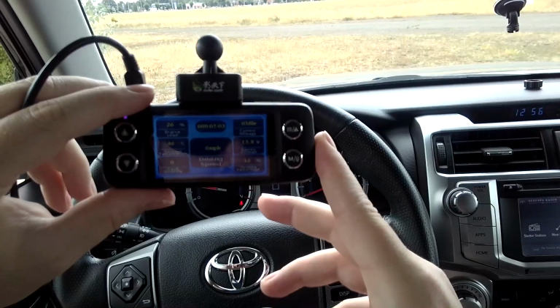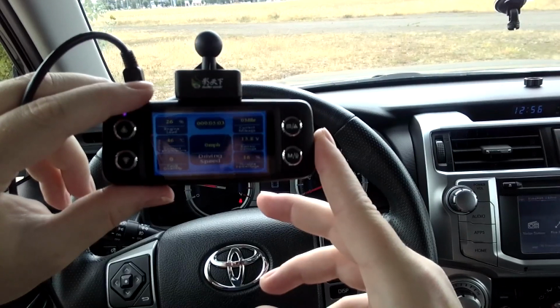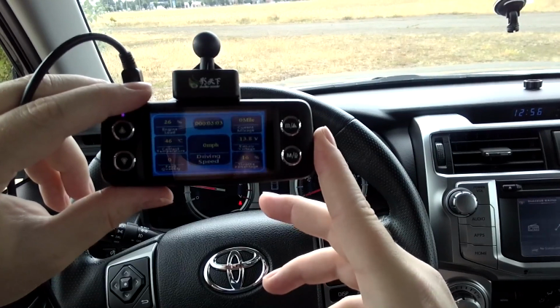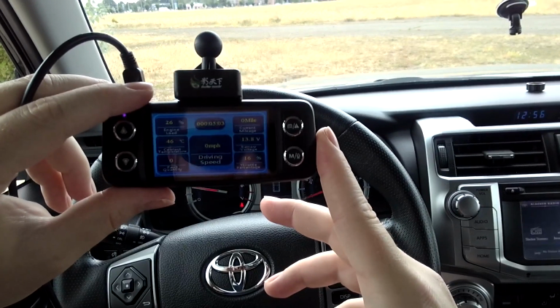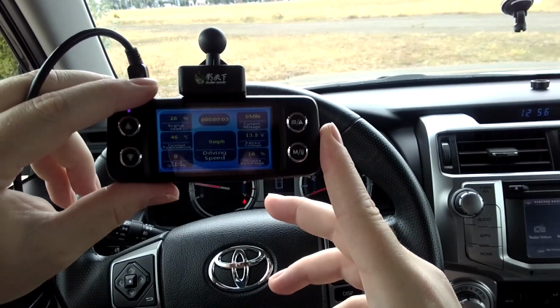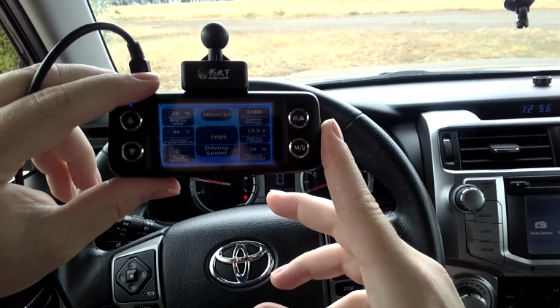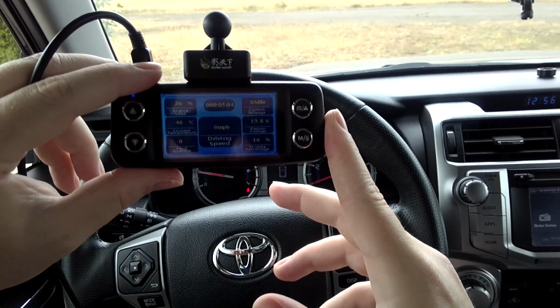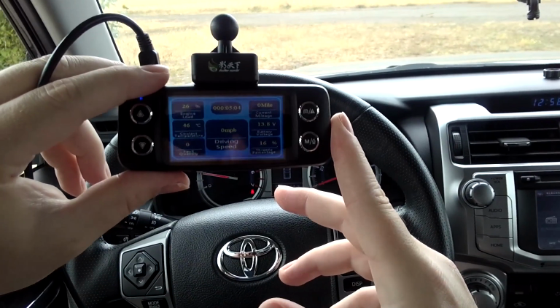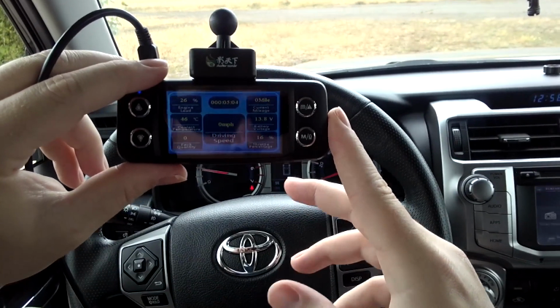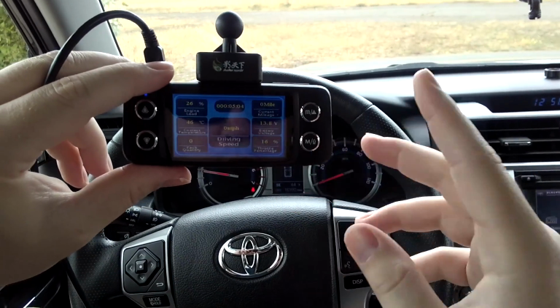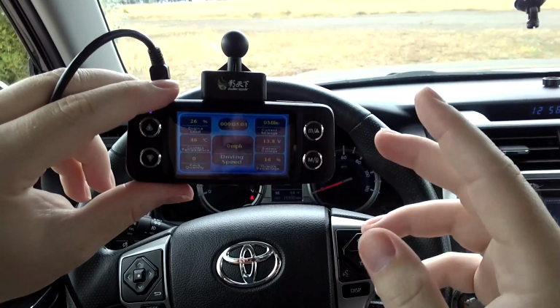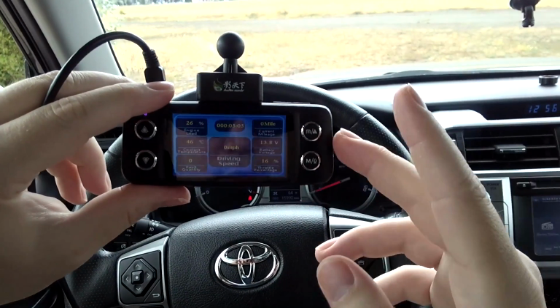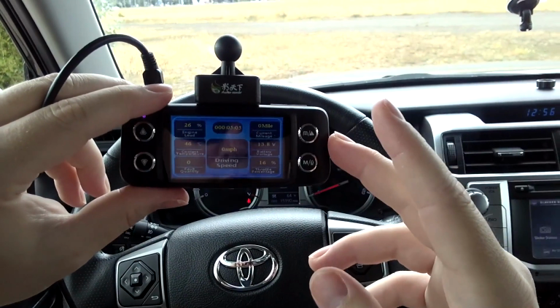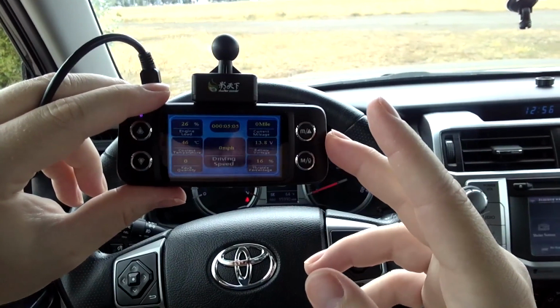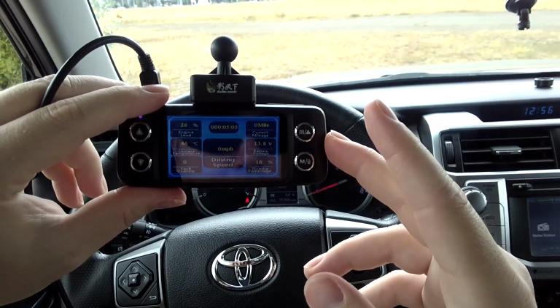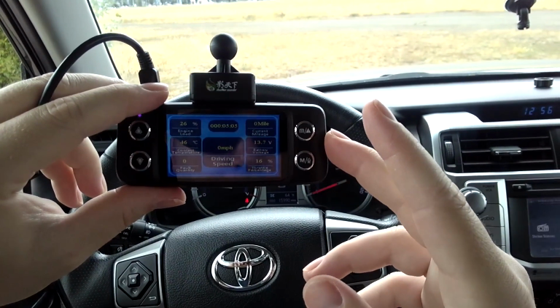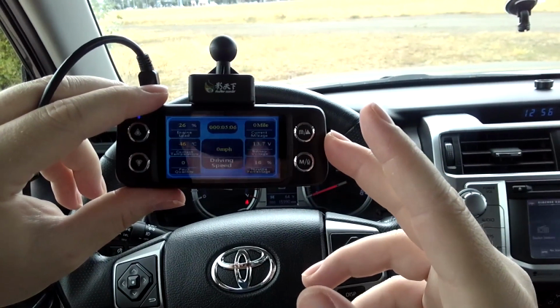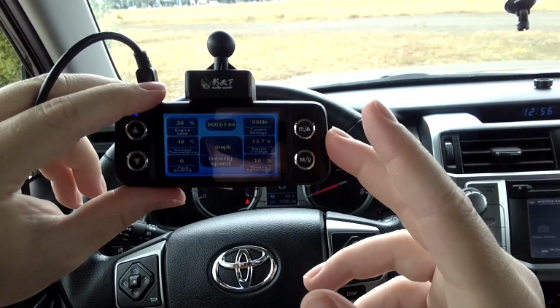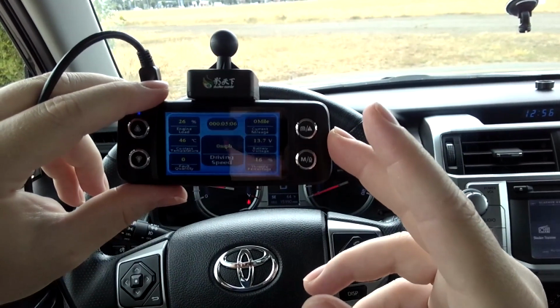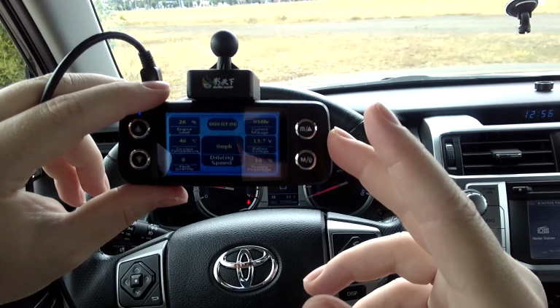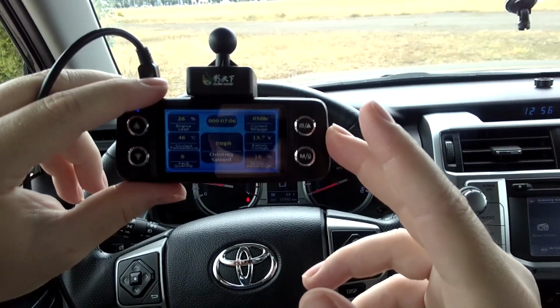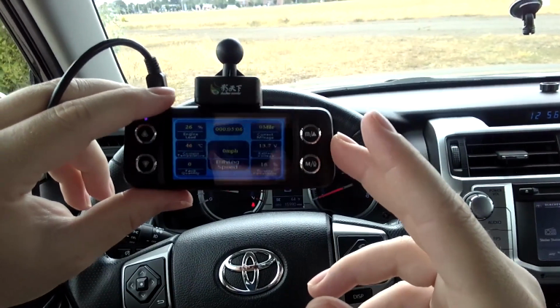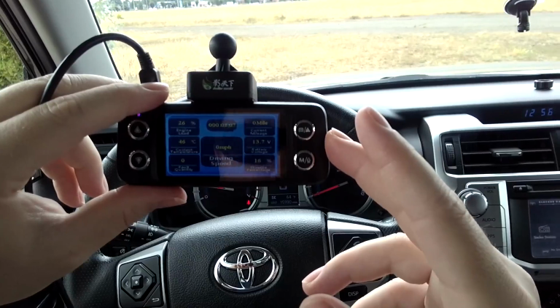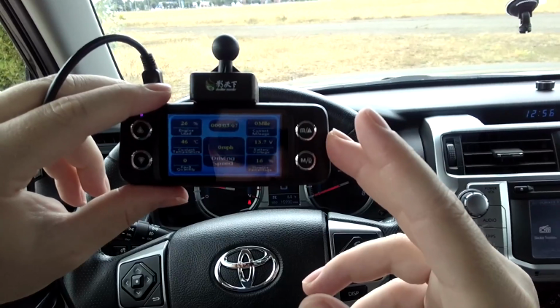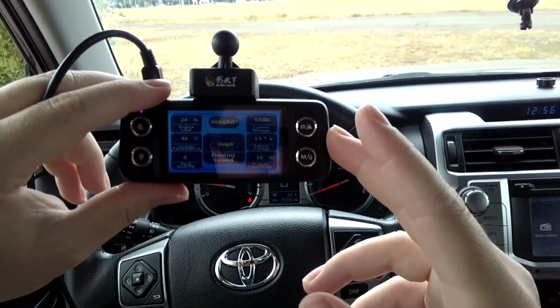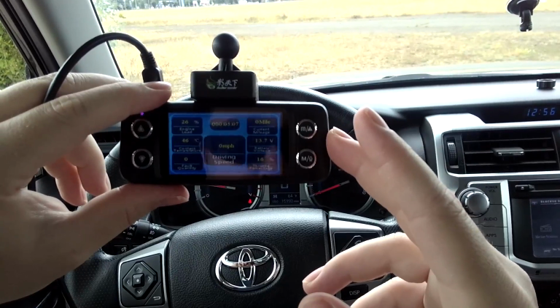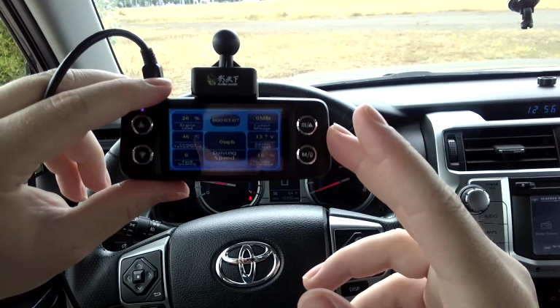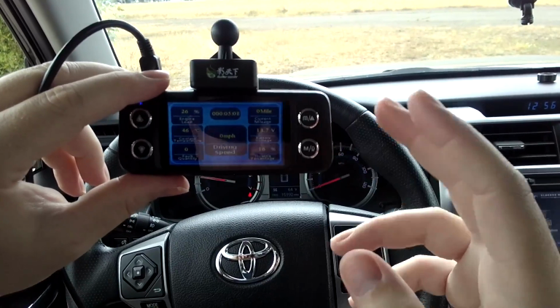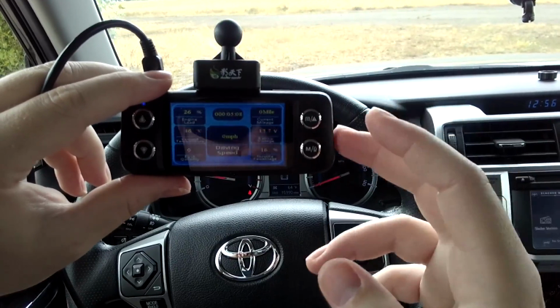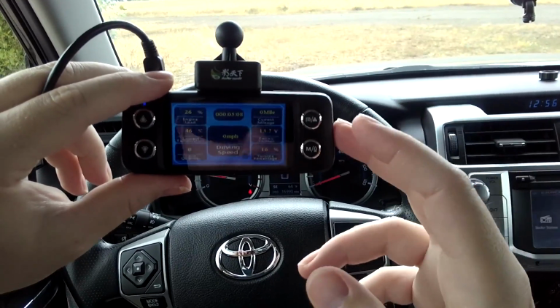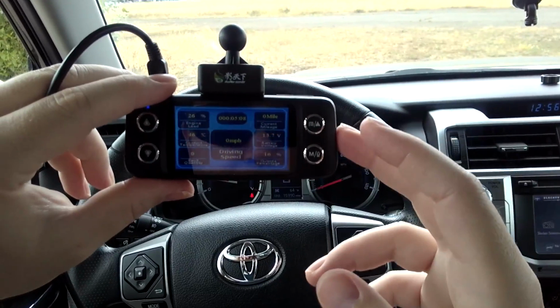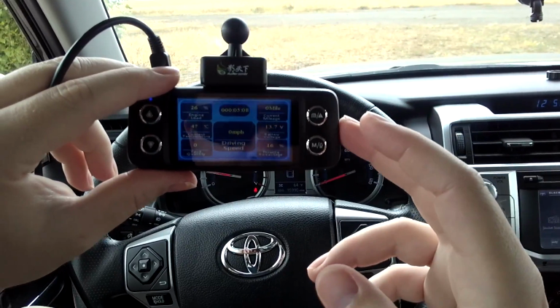Now let me show you what it looks like with a video clip once you download it from this device.